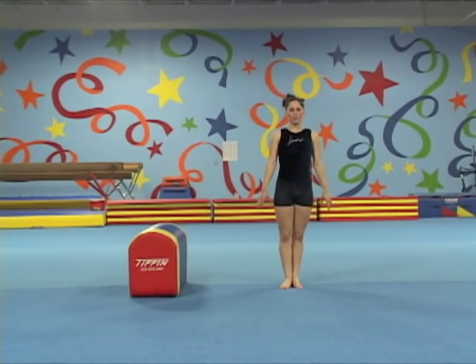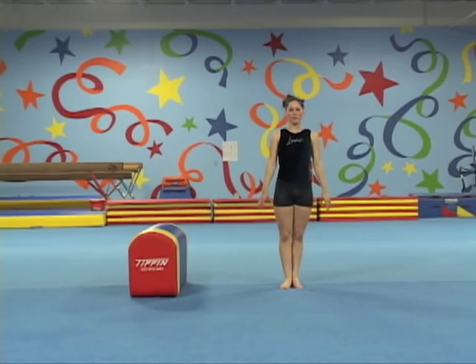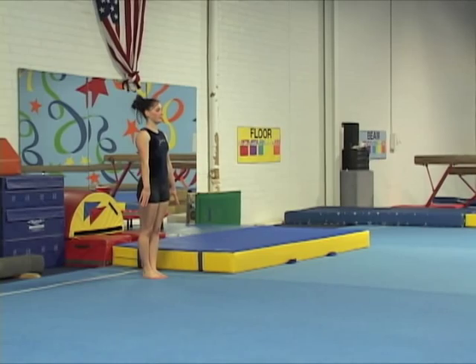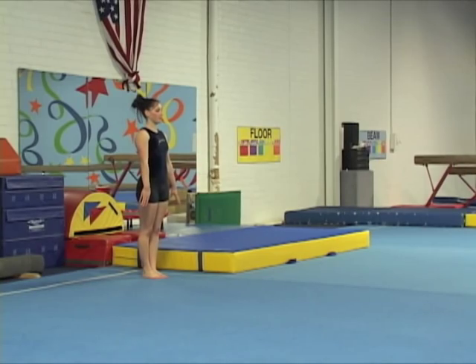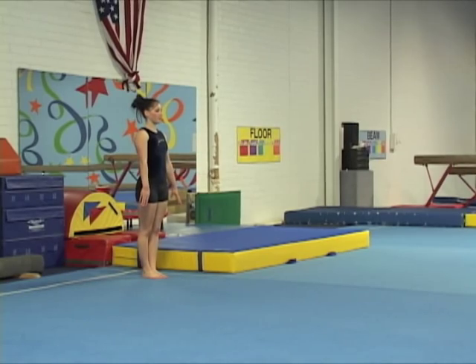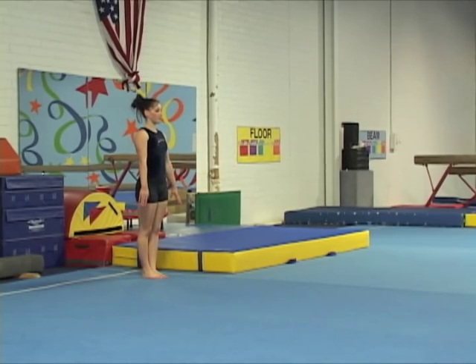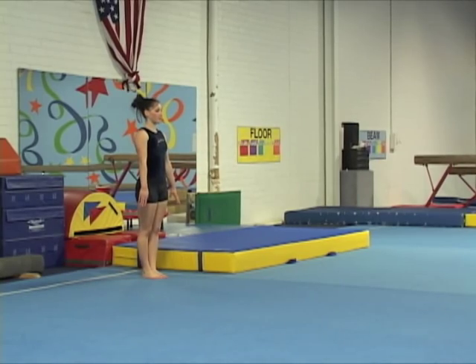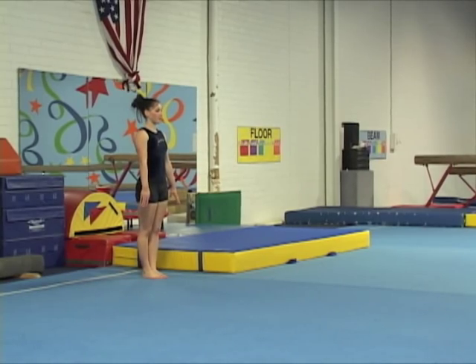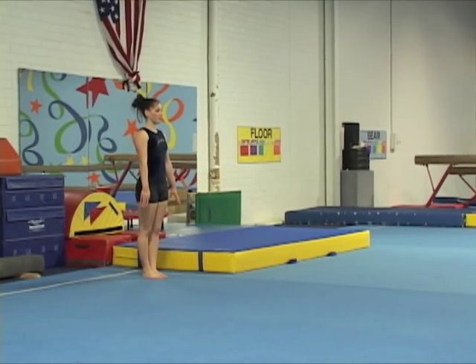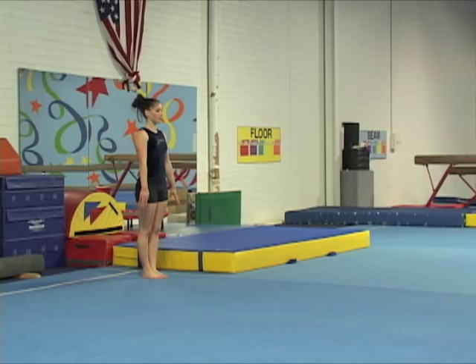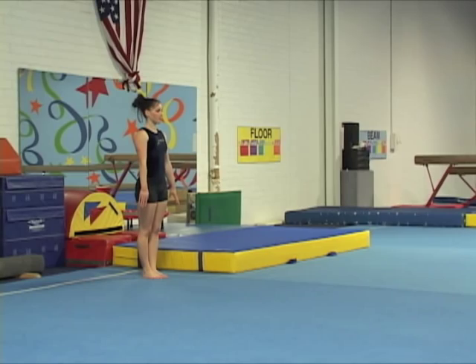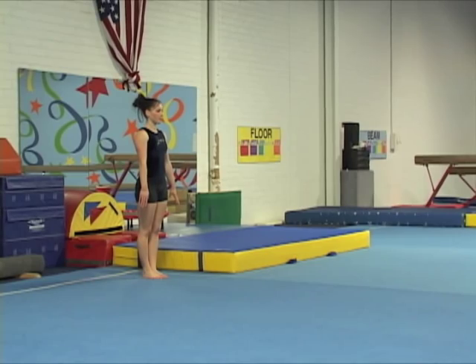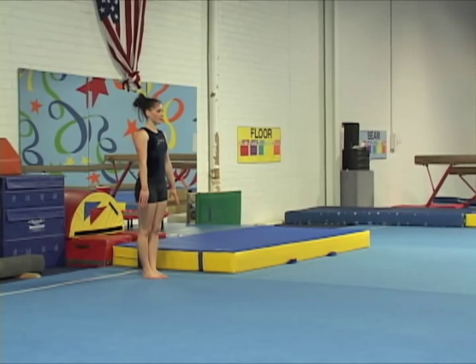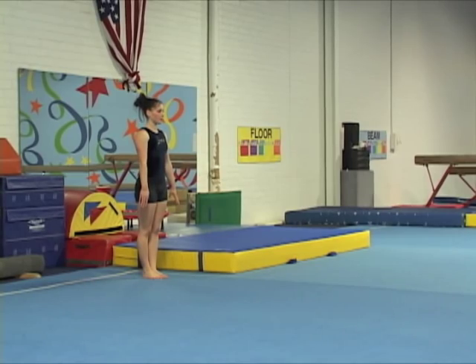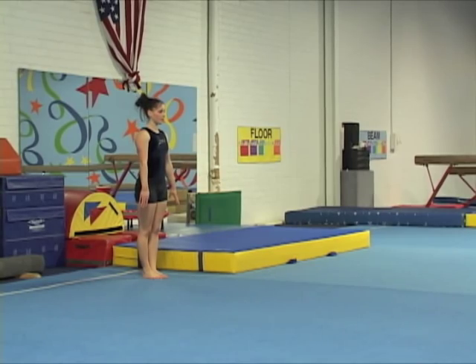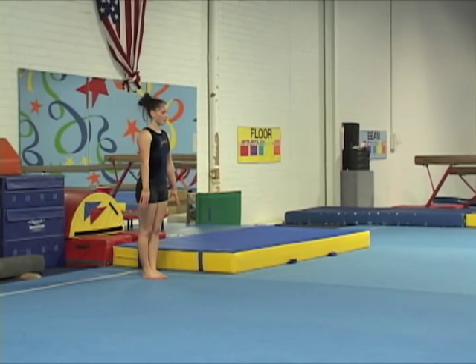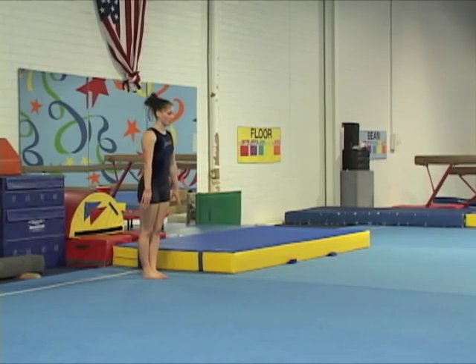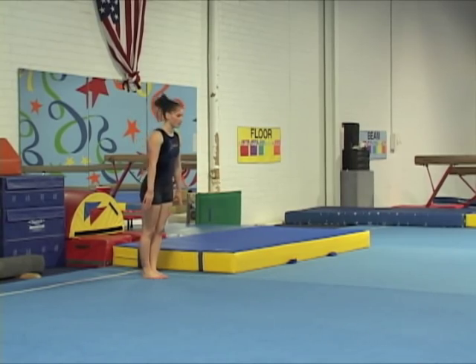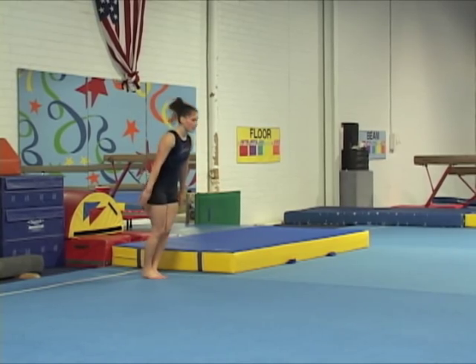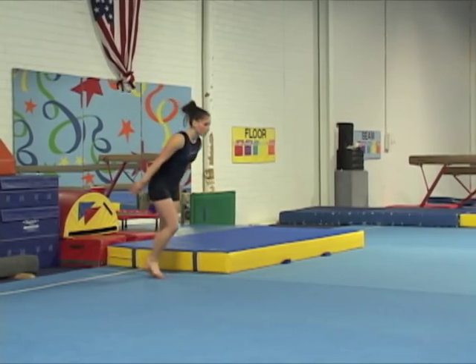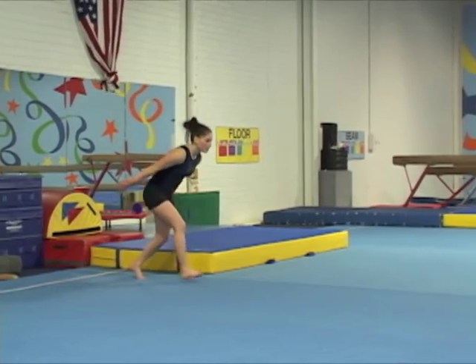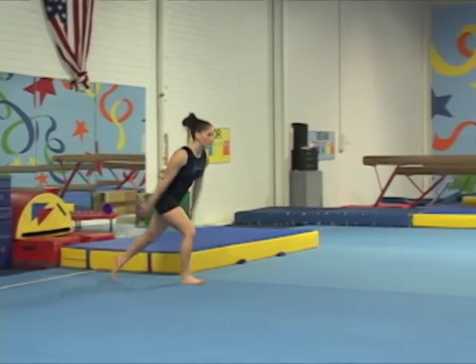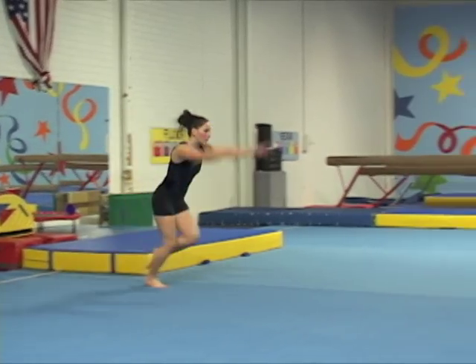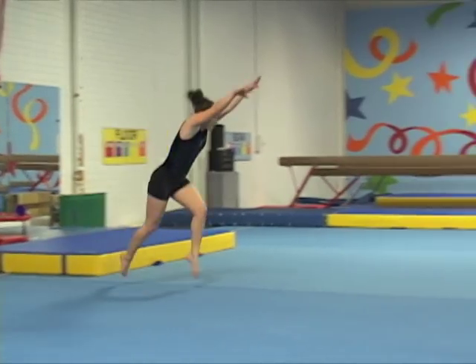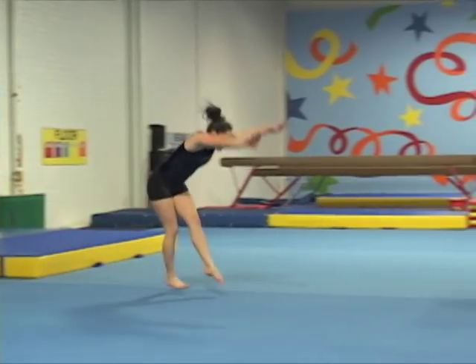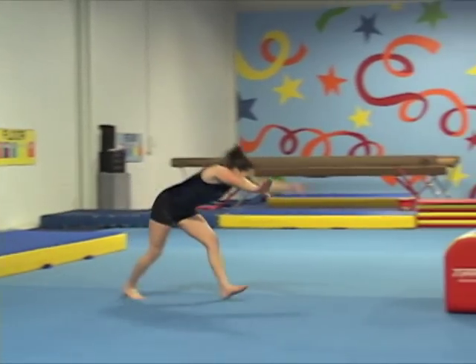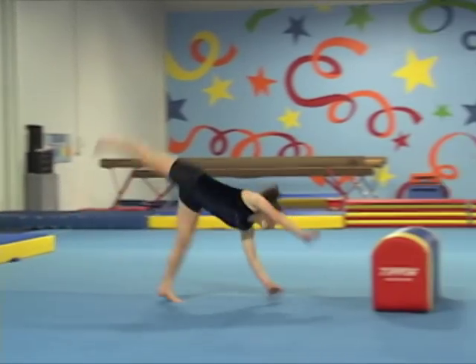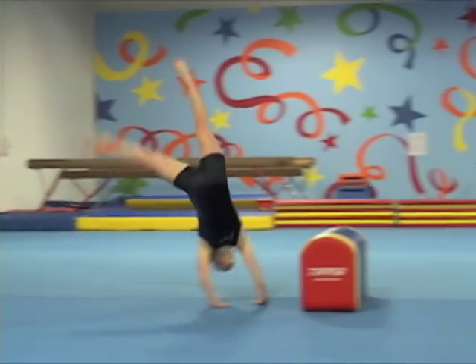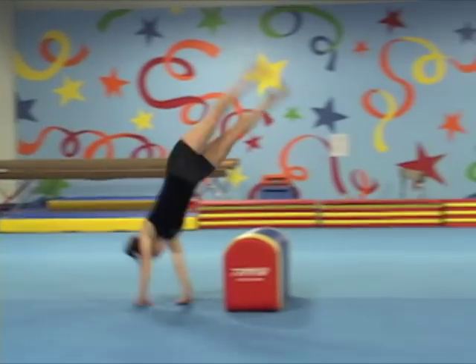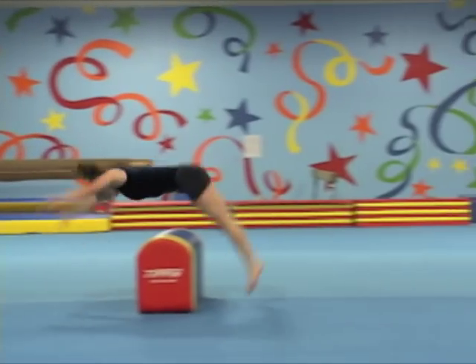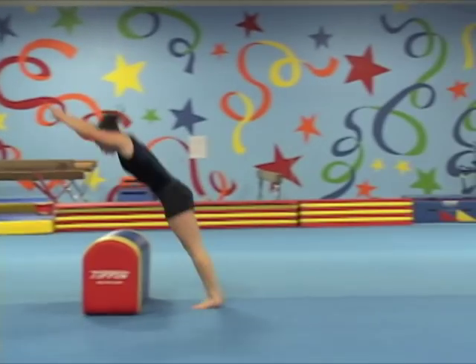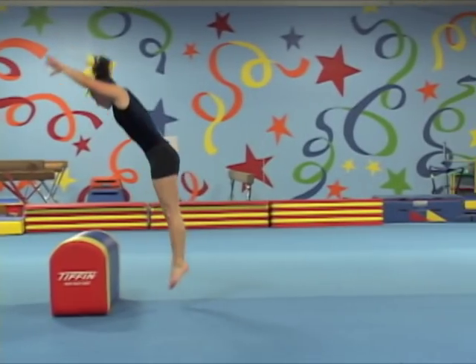Right from the block into the flying phase, the gymnast aims to change the body position from straight to hollow.